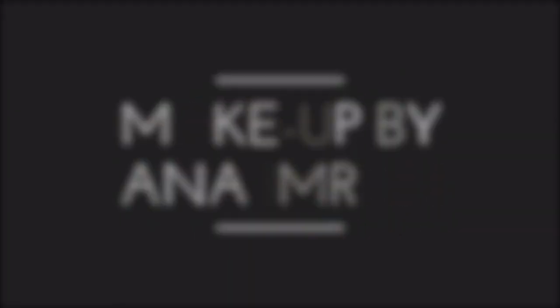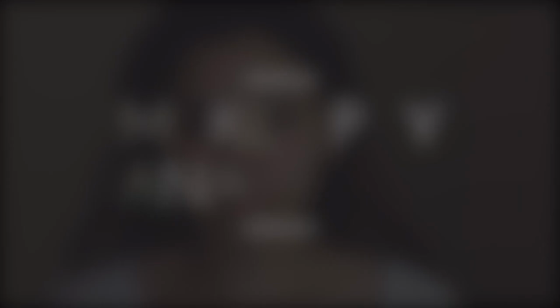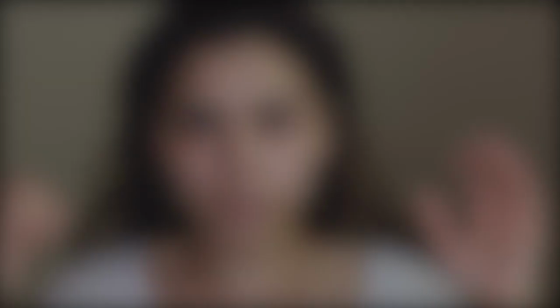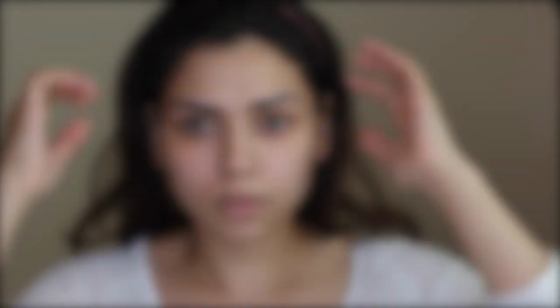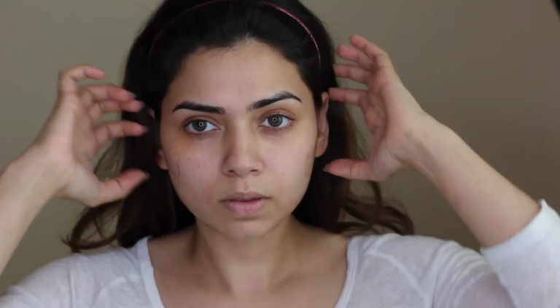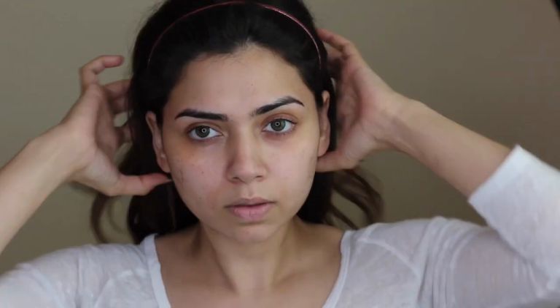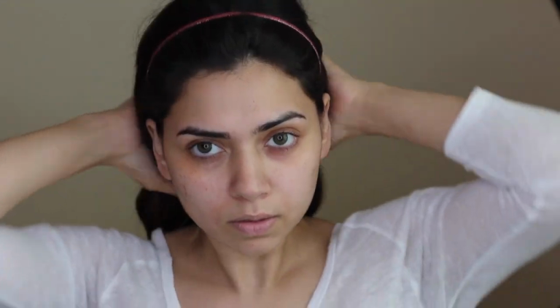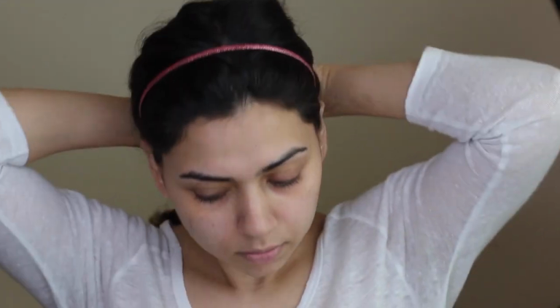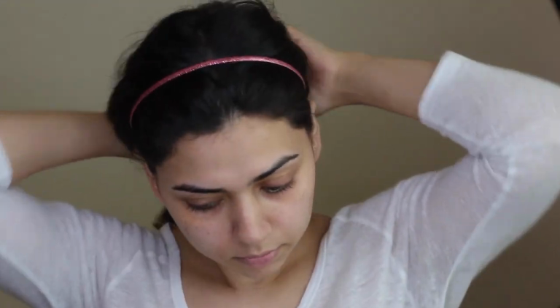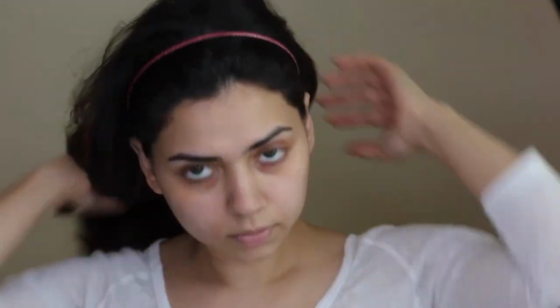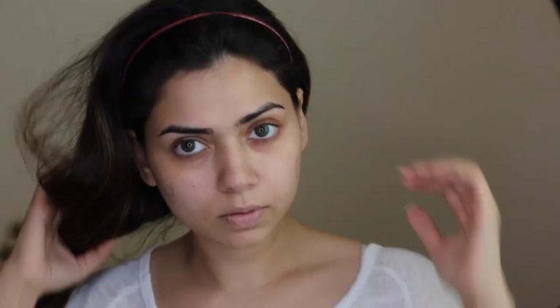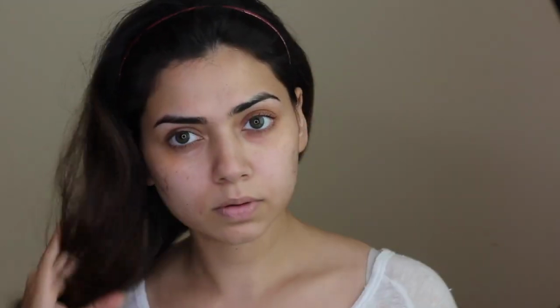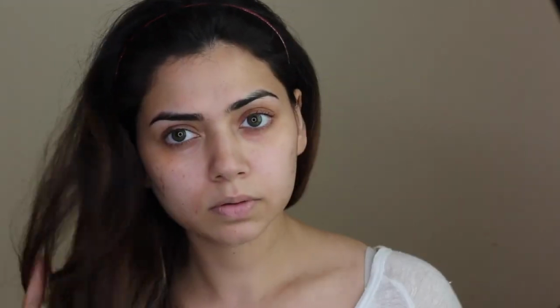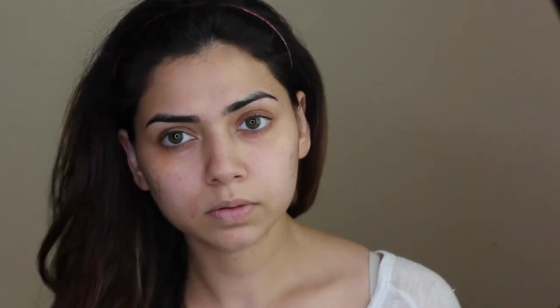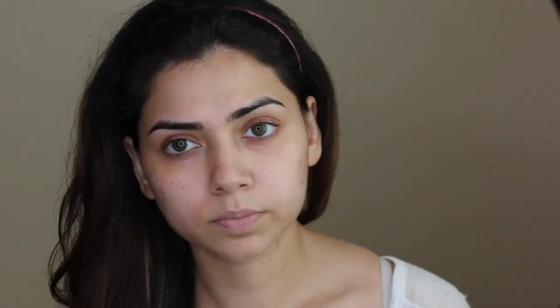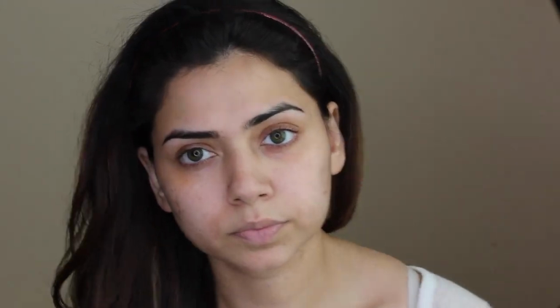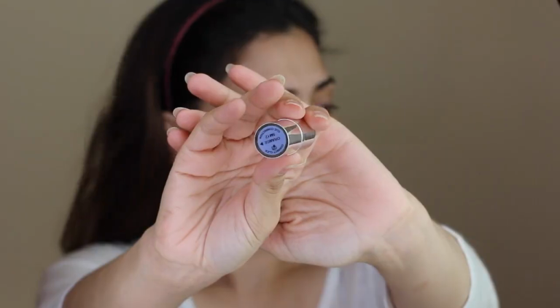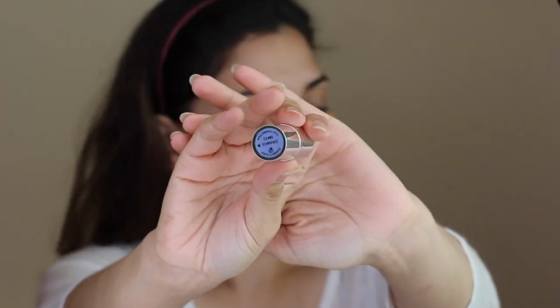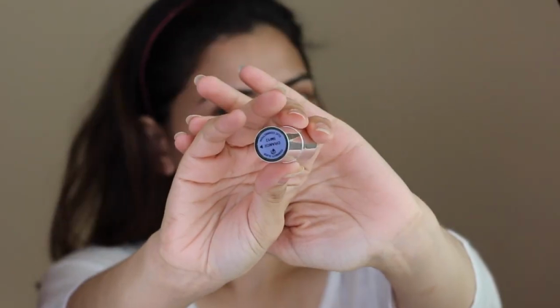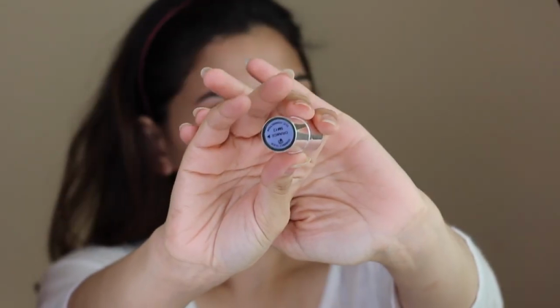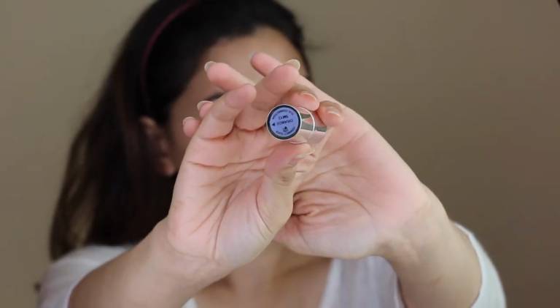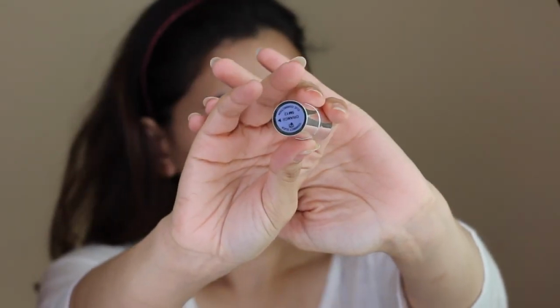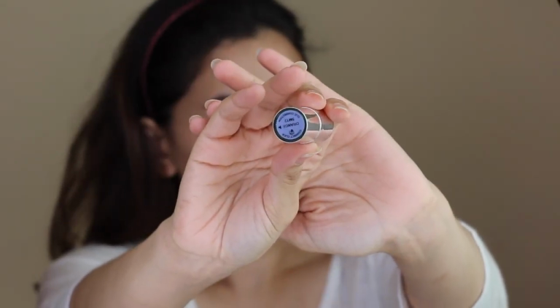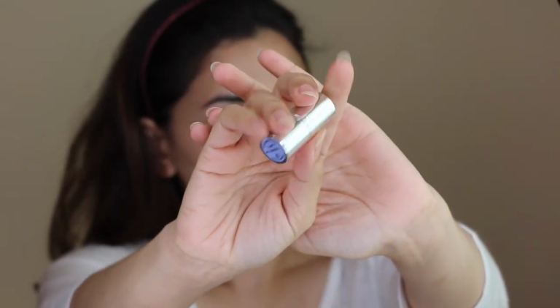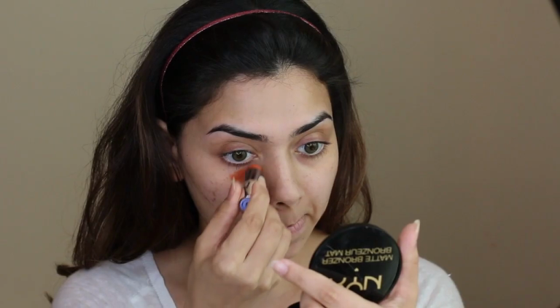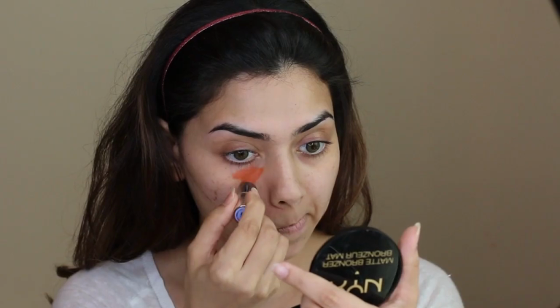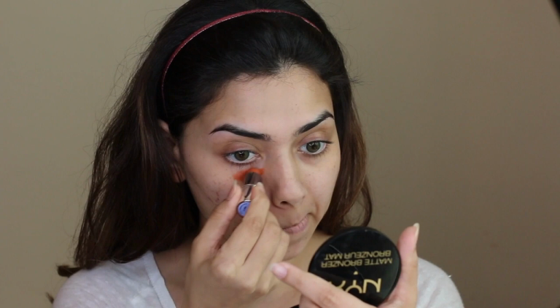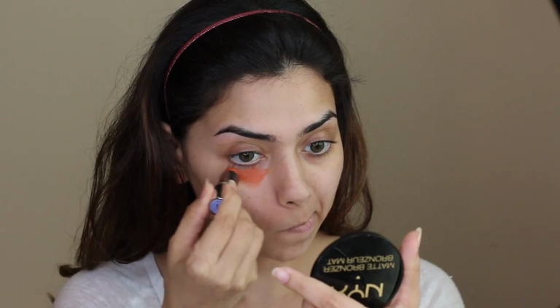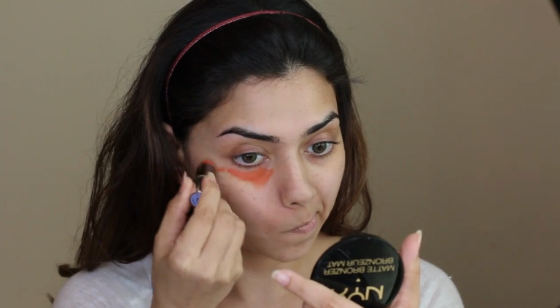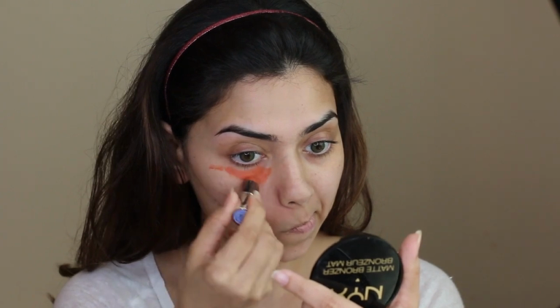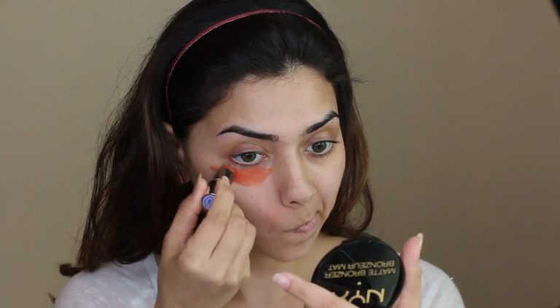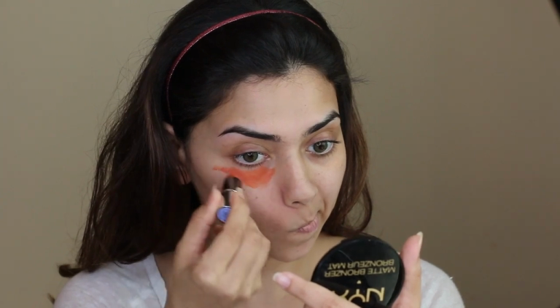Hey guys, welcome back to my channel. We are back with another makeup tutorial, so let's get into it.